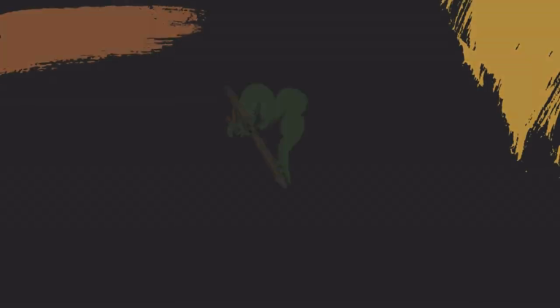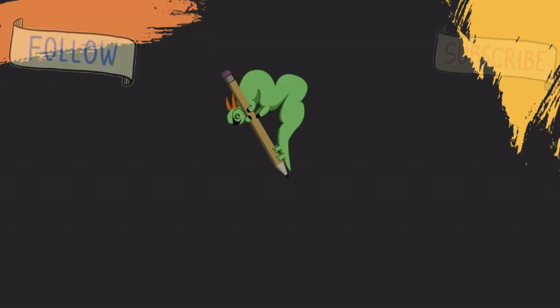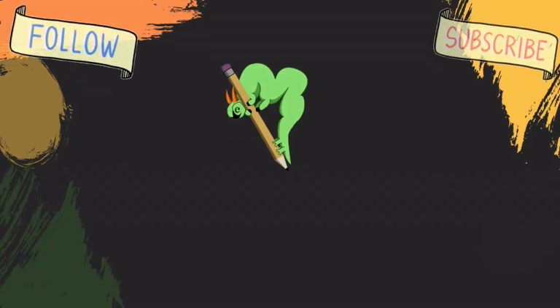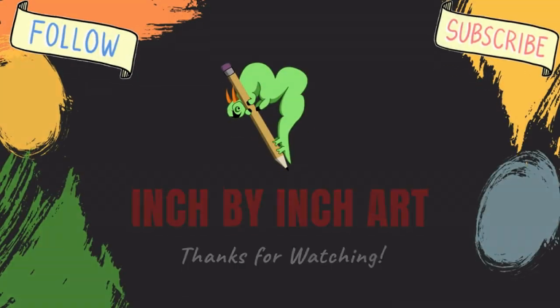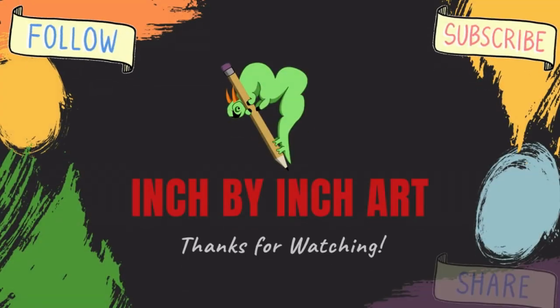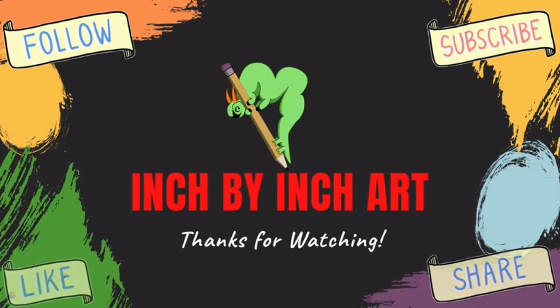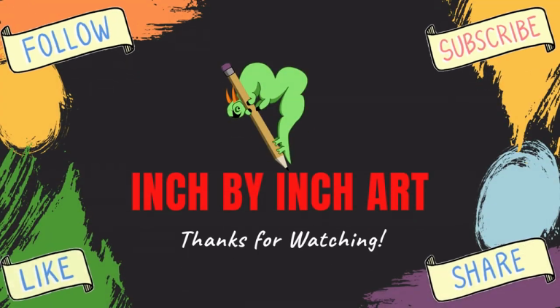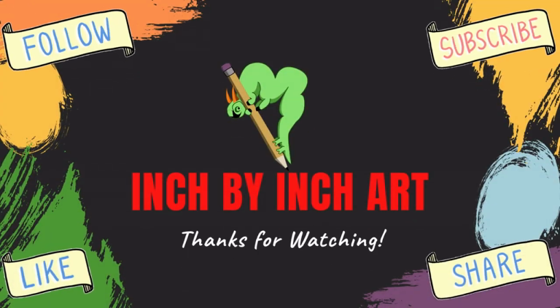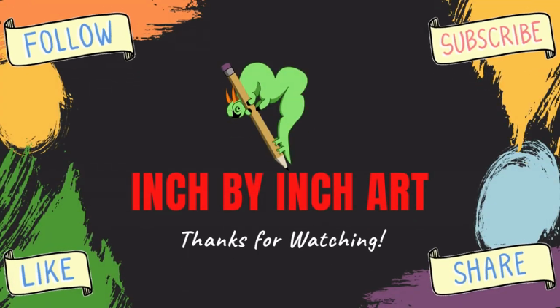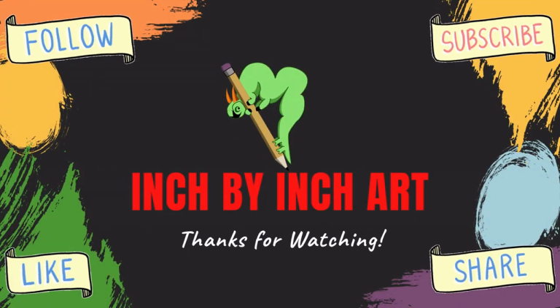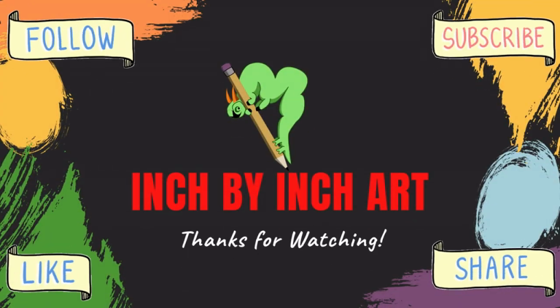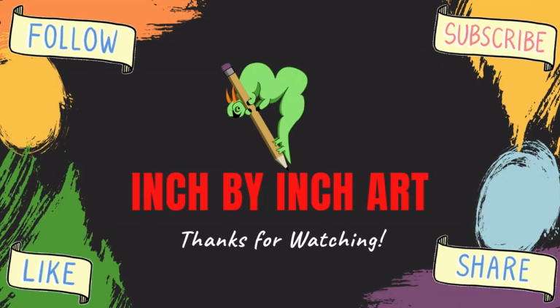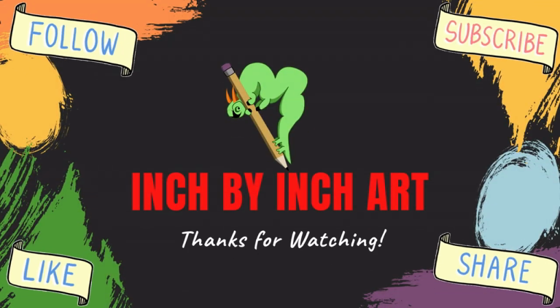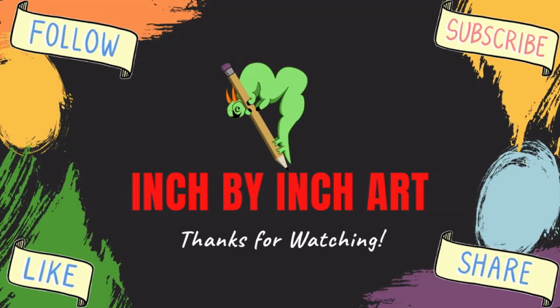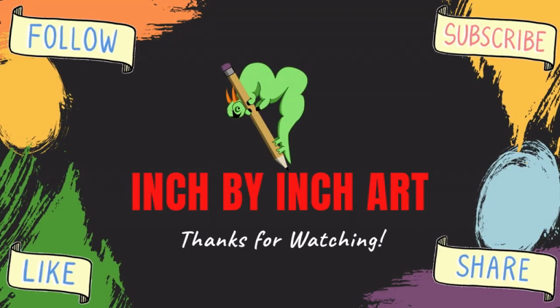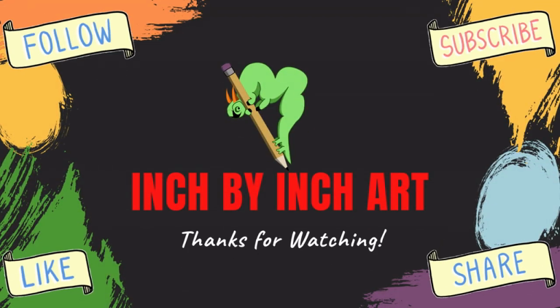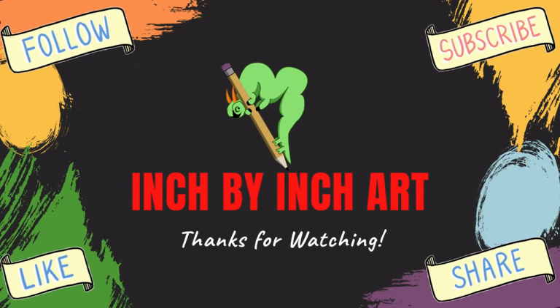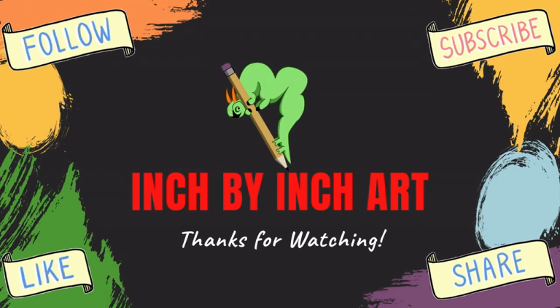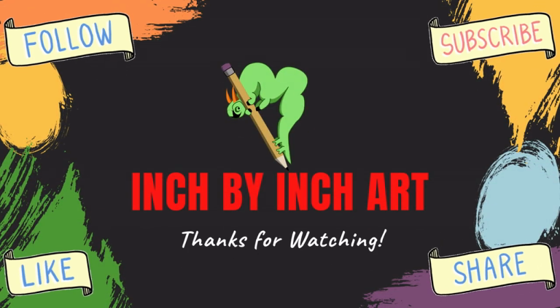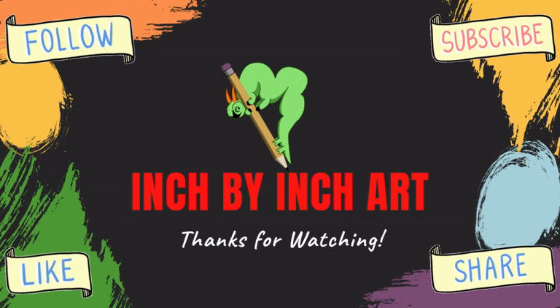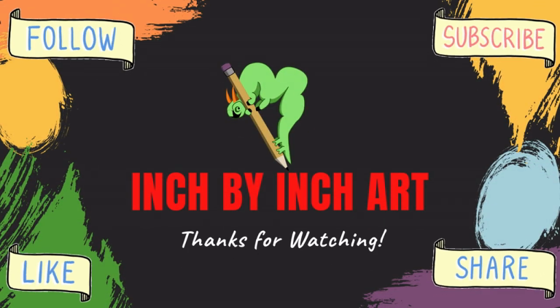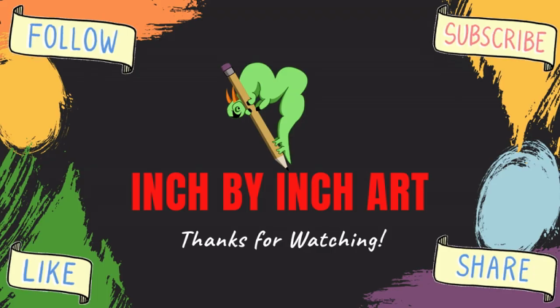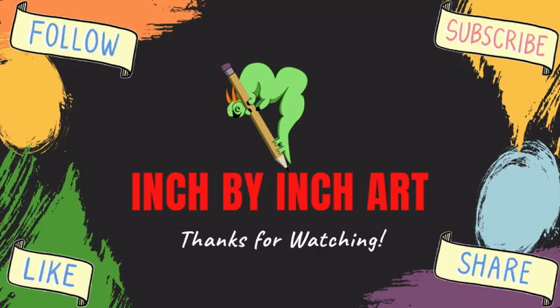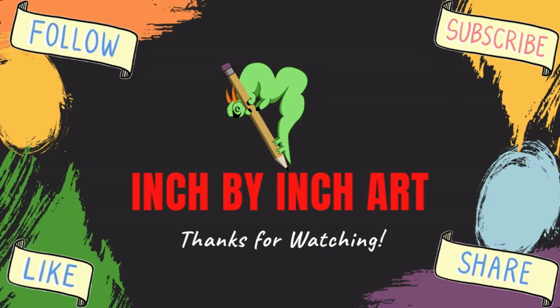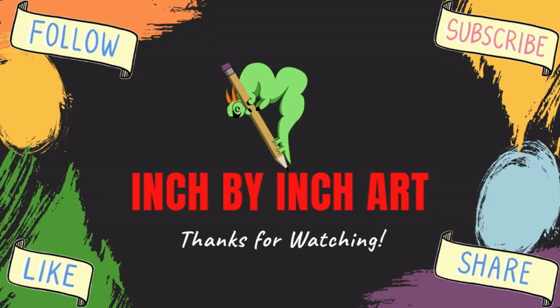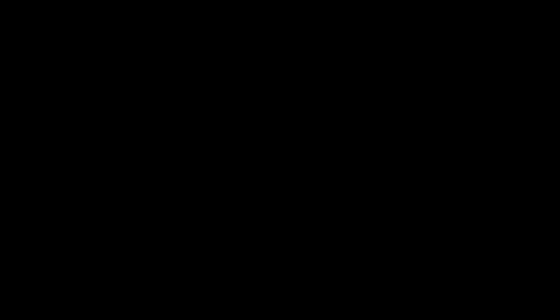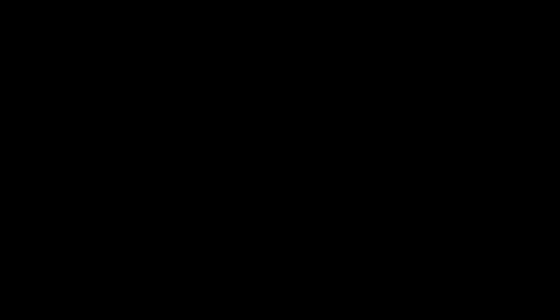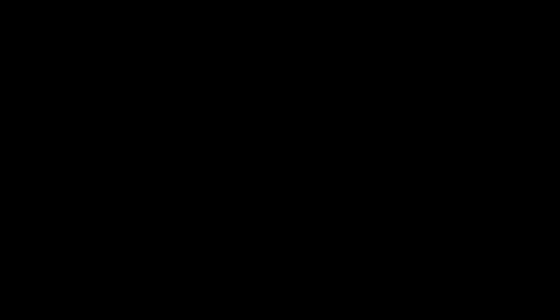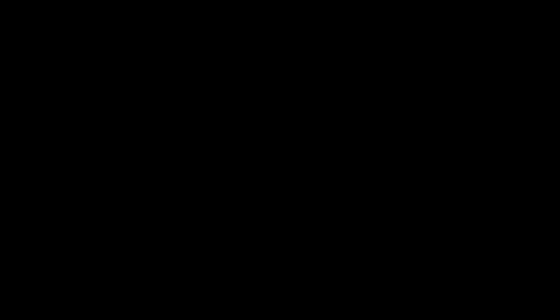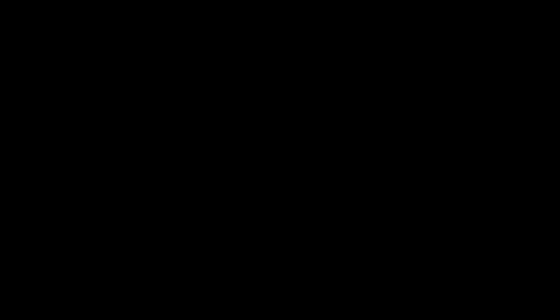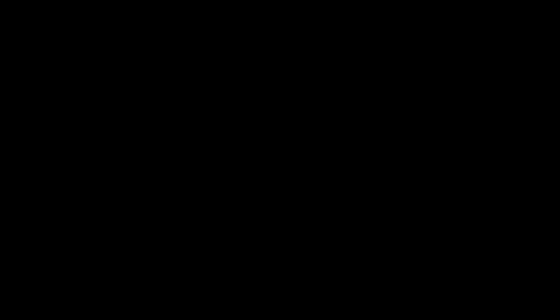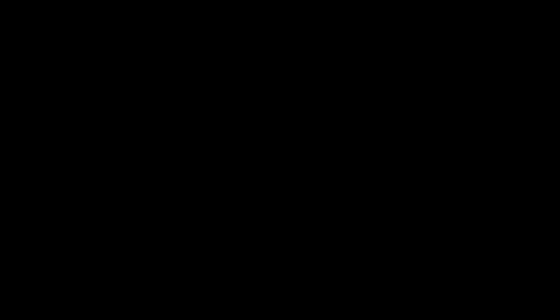If you'd like to see more of me making my art, painting and modifying miniatures, please like, follow, and subscribe.